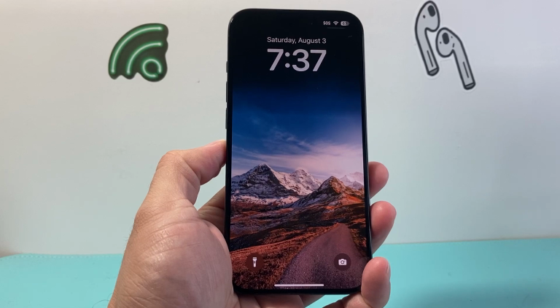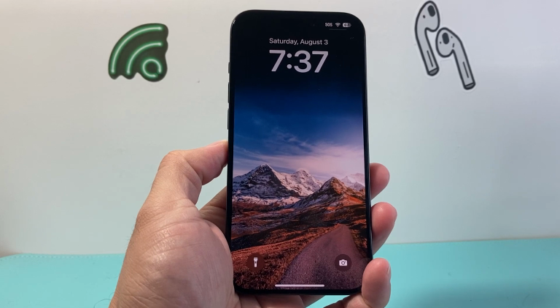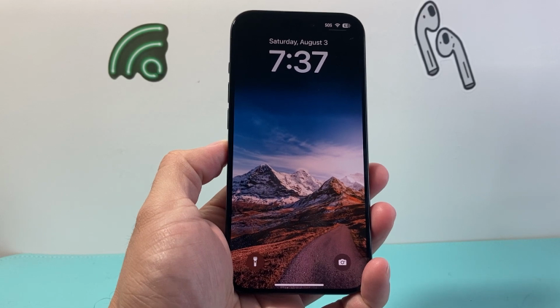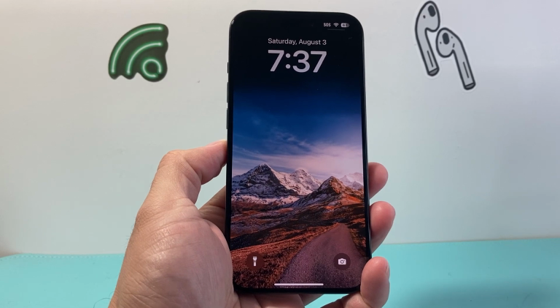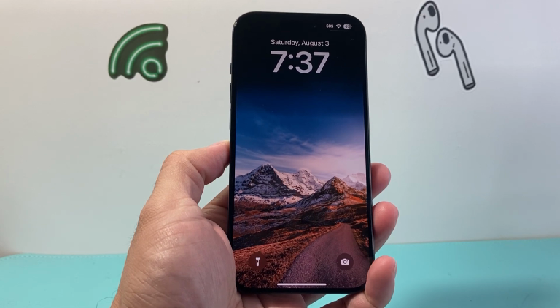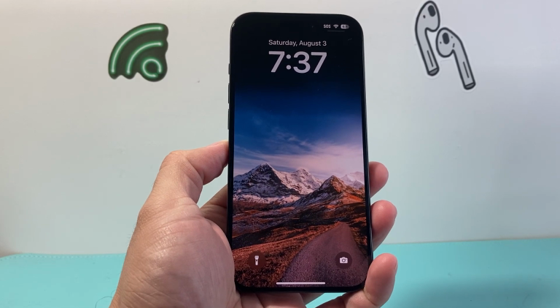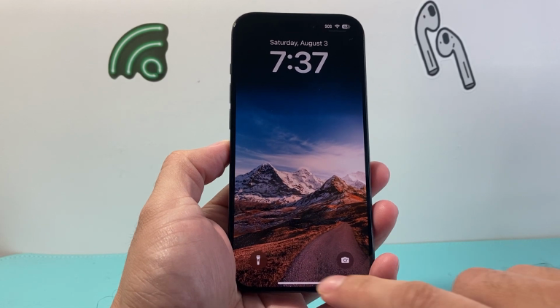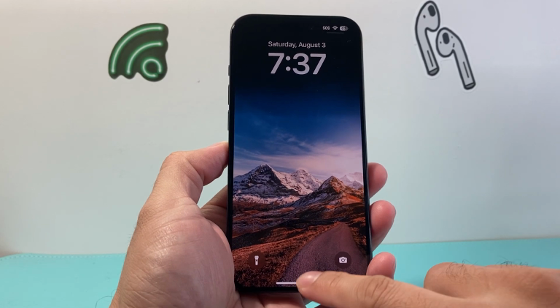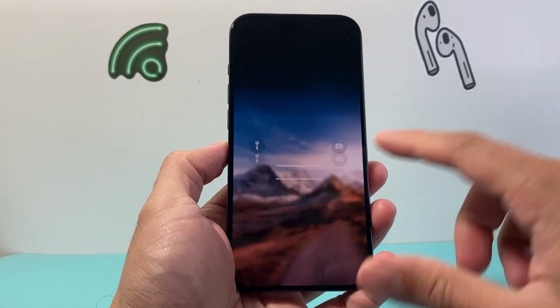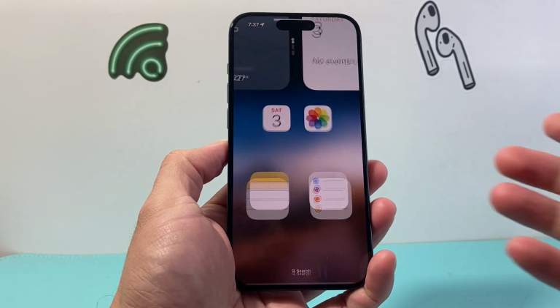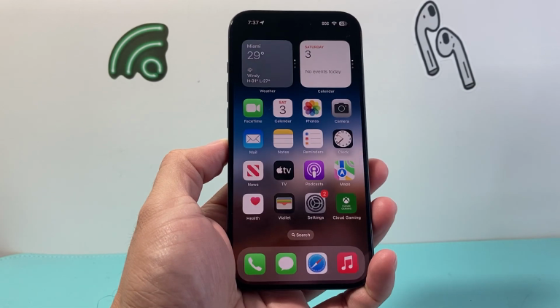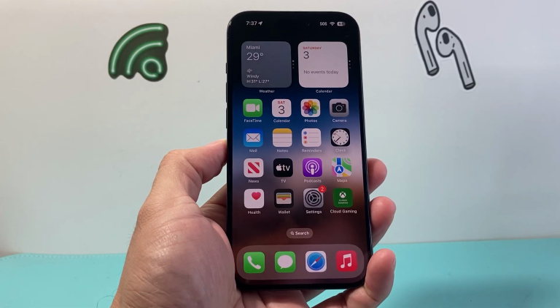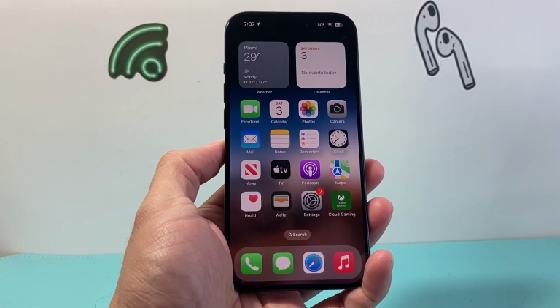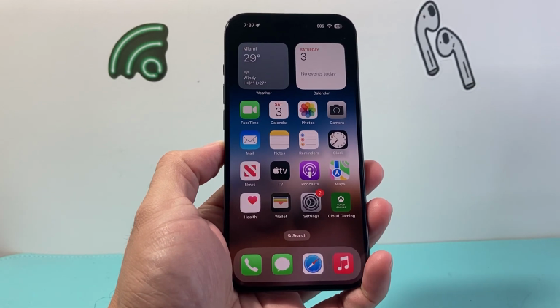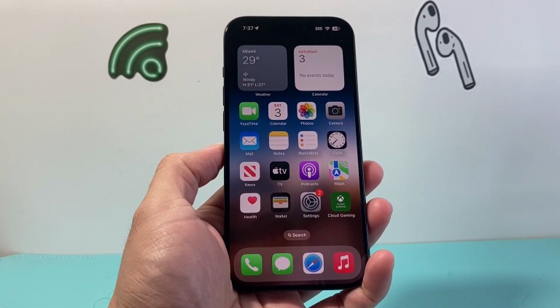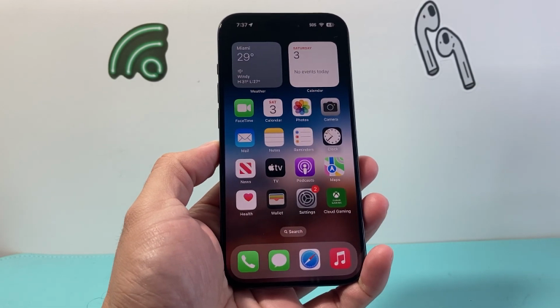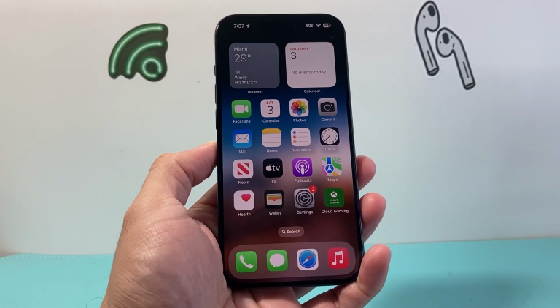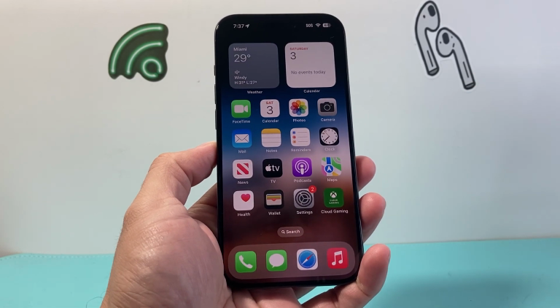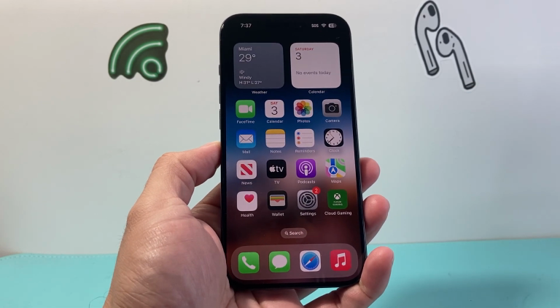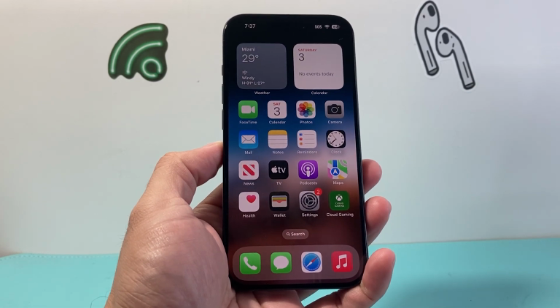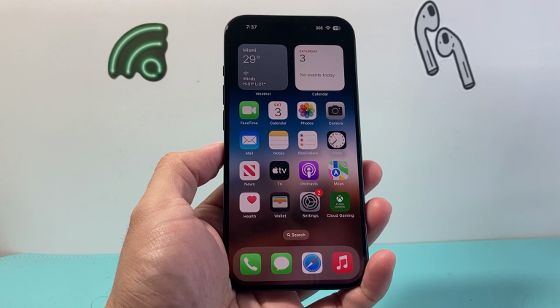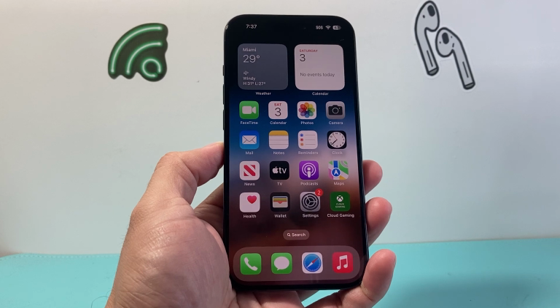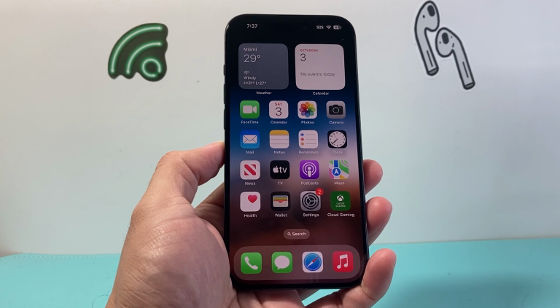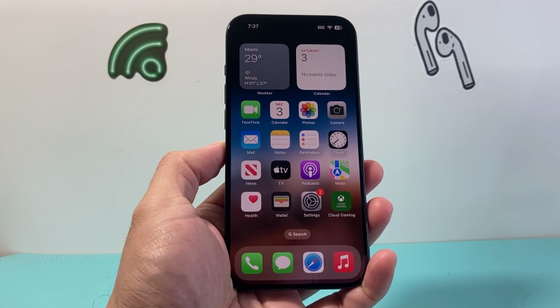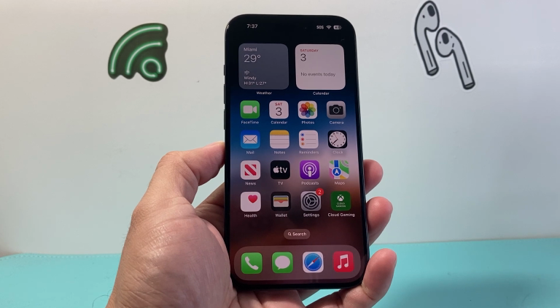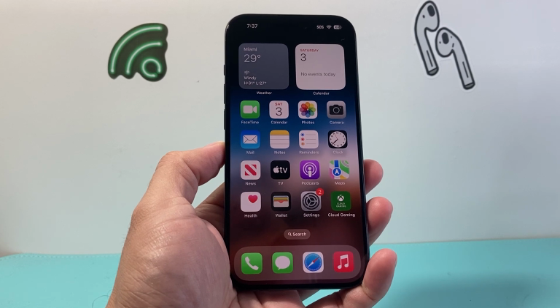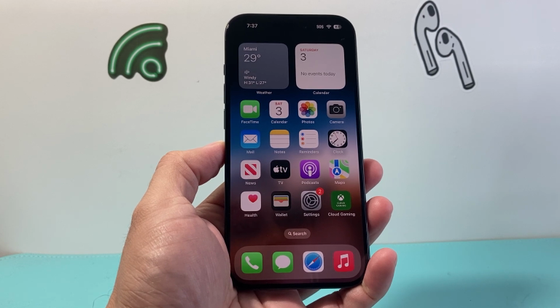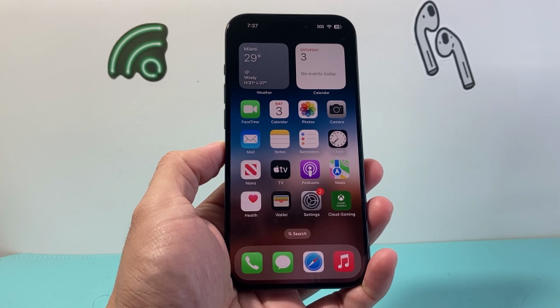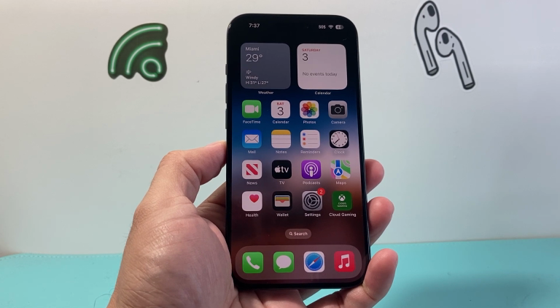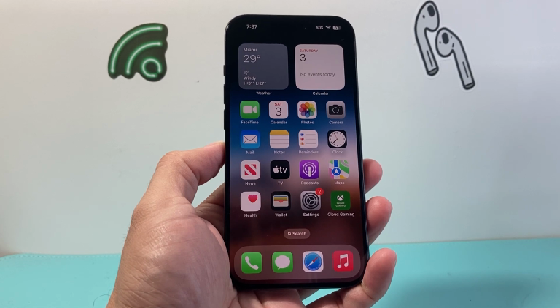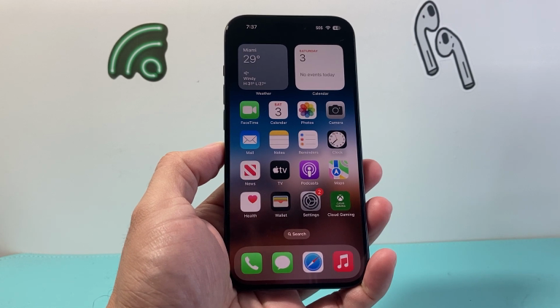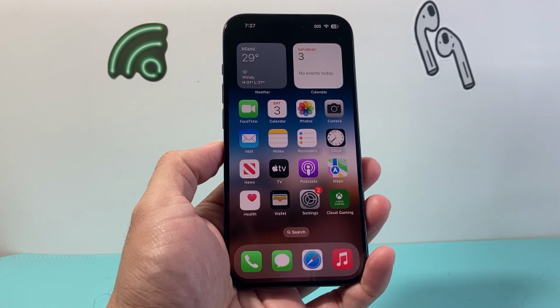Hey everyone, TechnoMint here with a video for you guys. In today's video, I'm going to show you how to use the stopwatch feature on your iPhone. So let's get started.